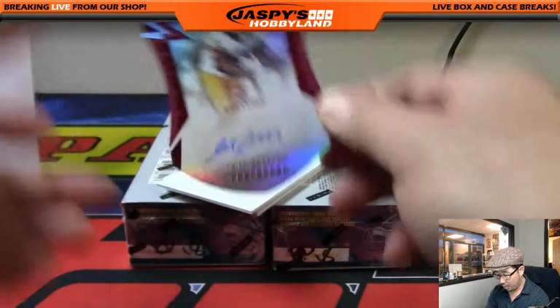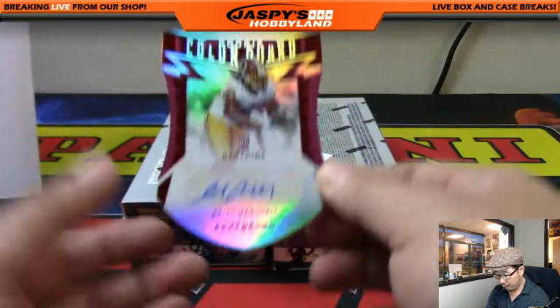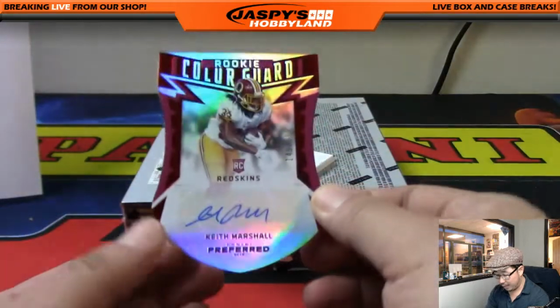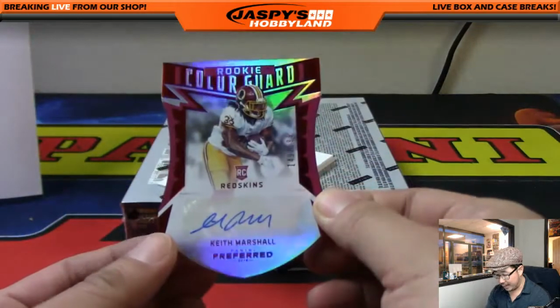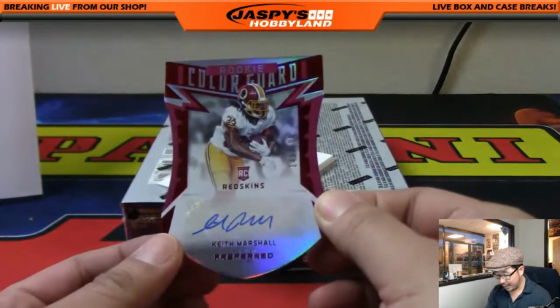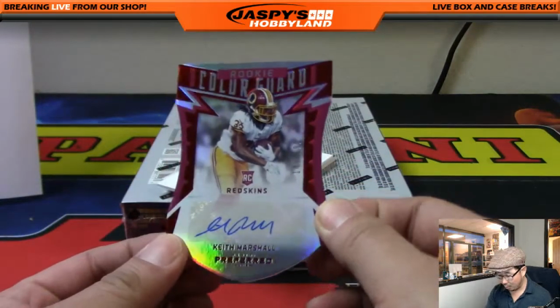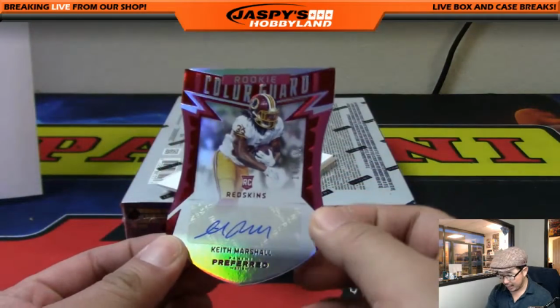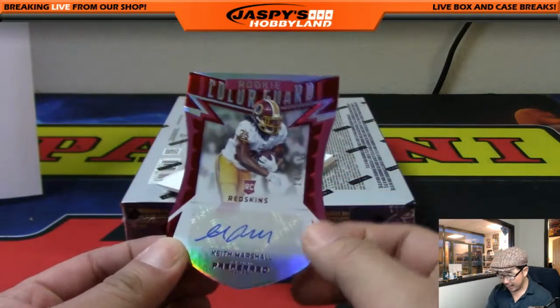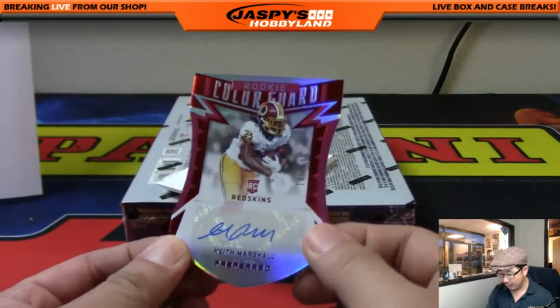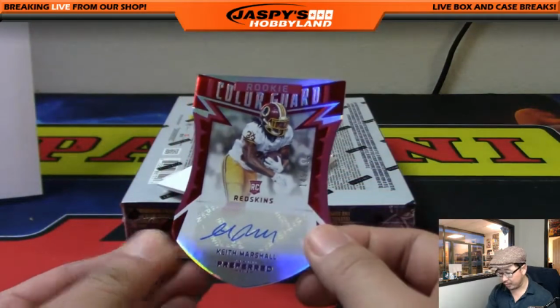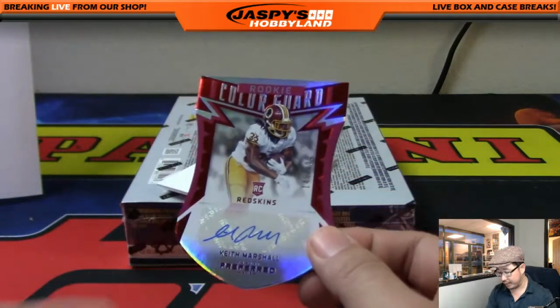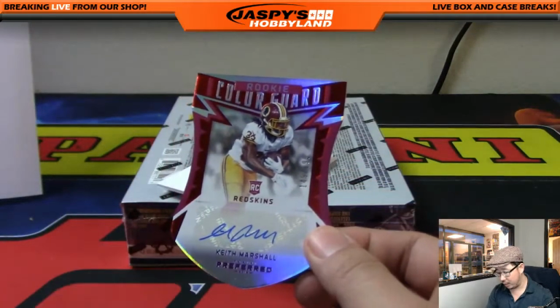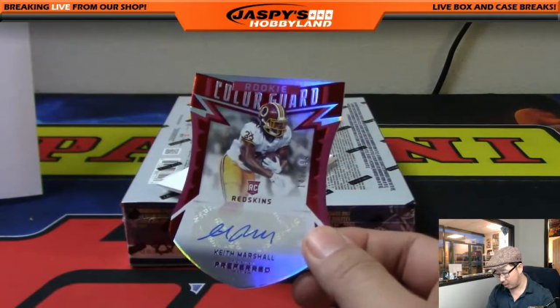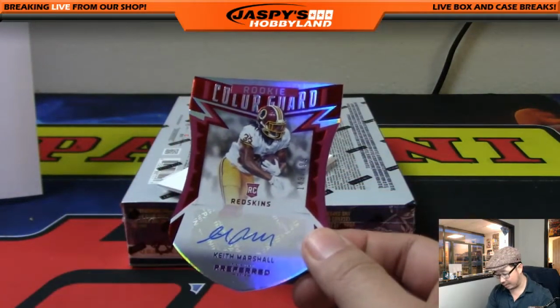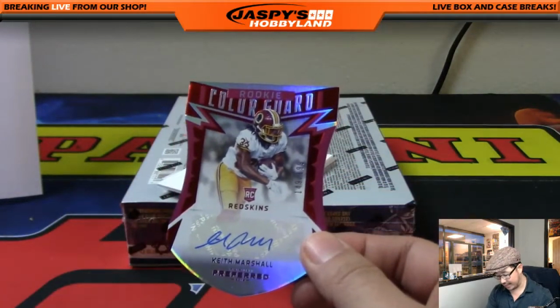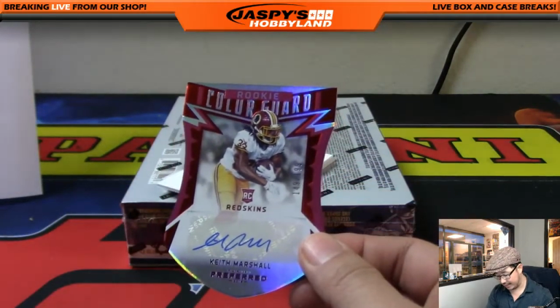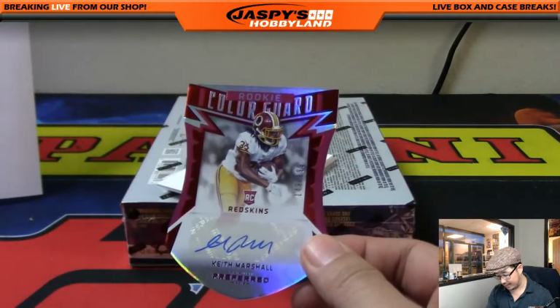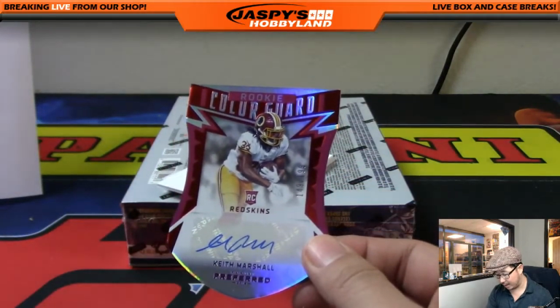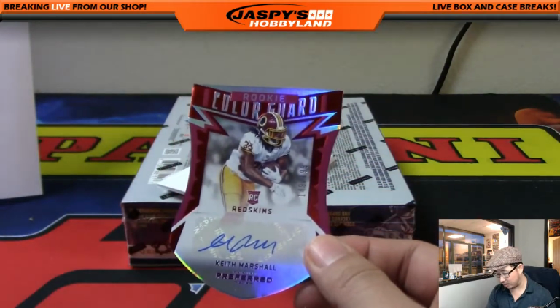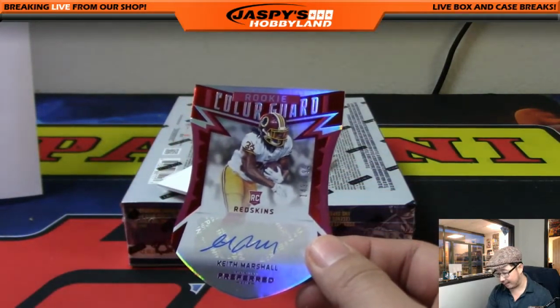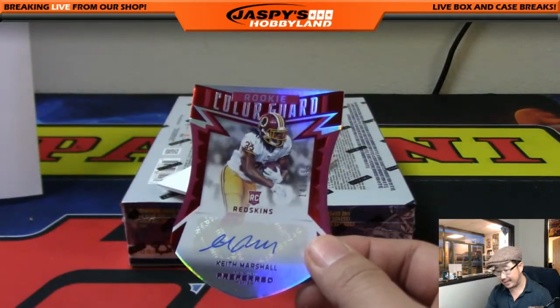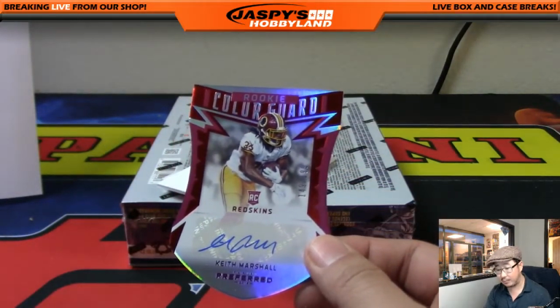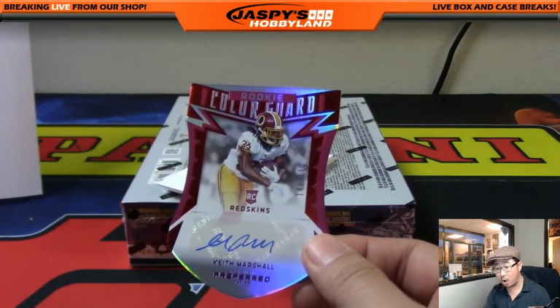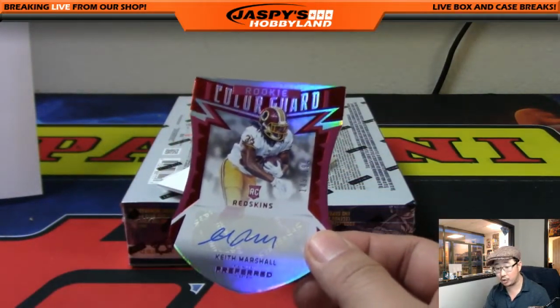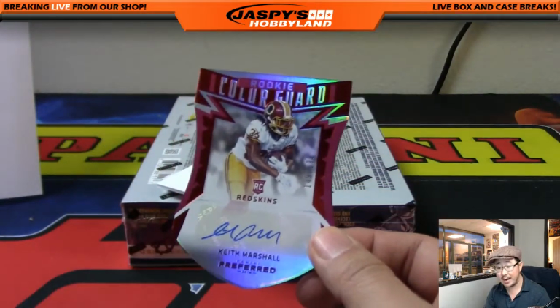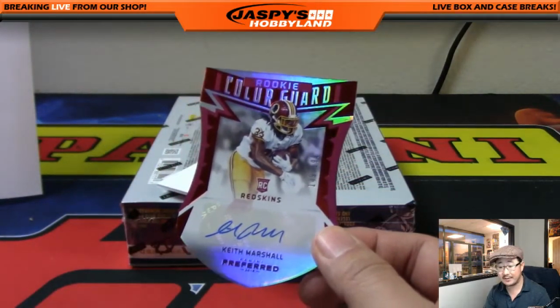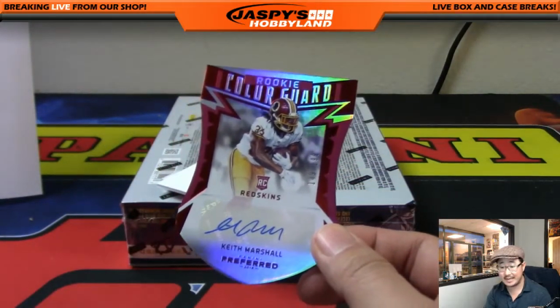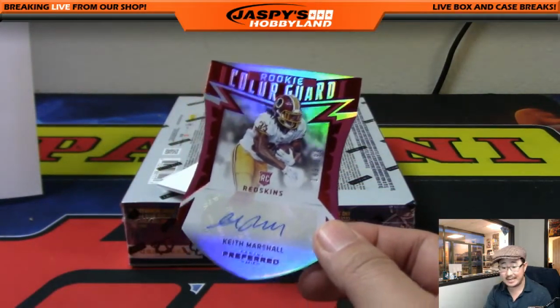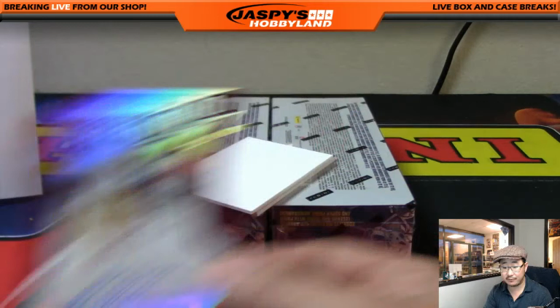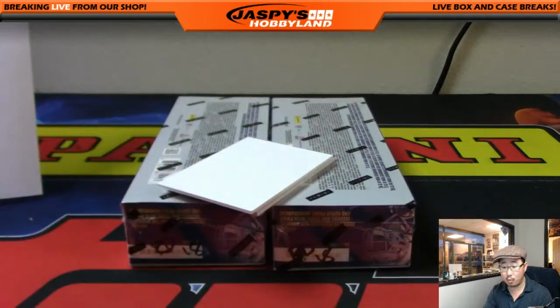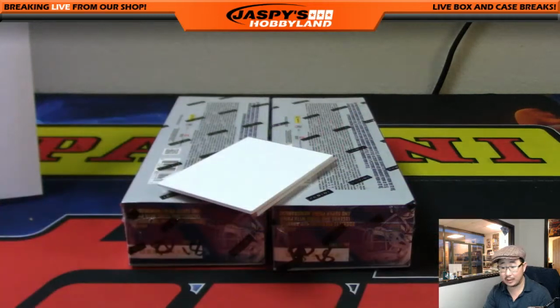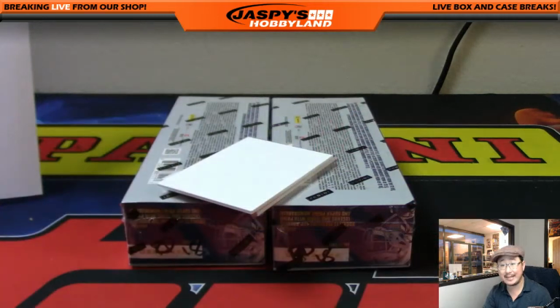149 out of 199 — rookie color guard die cut autographed. Keith Marshall, NFC East for Lee.